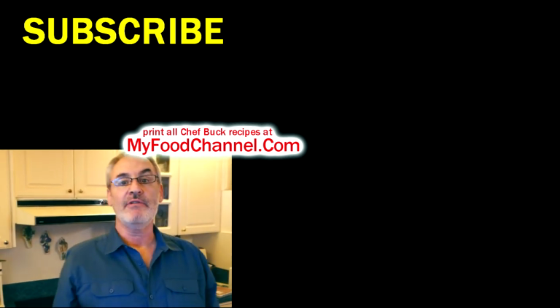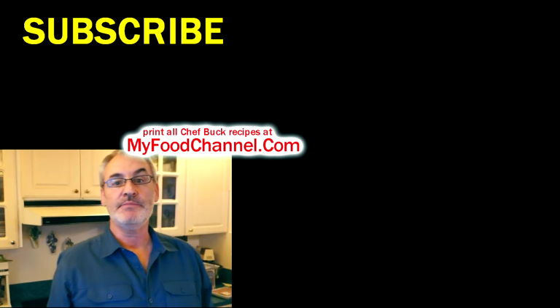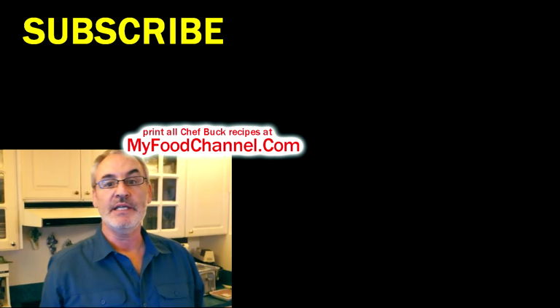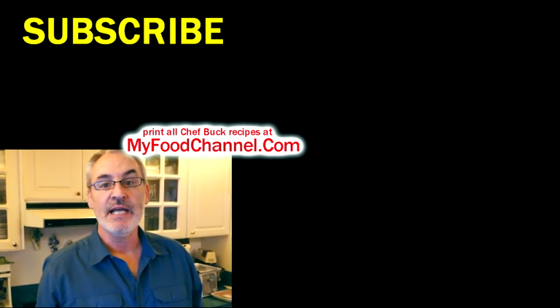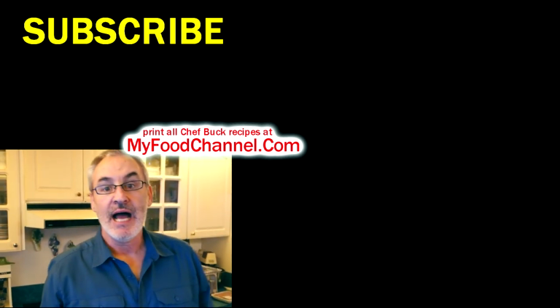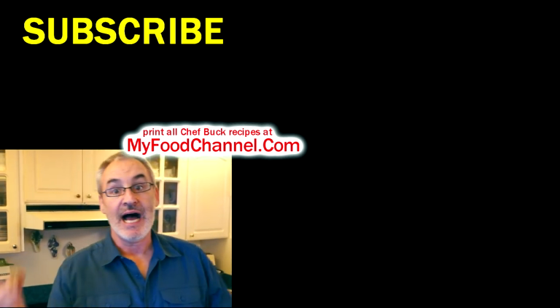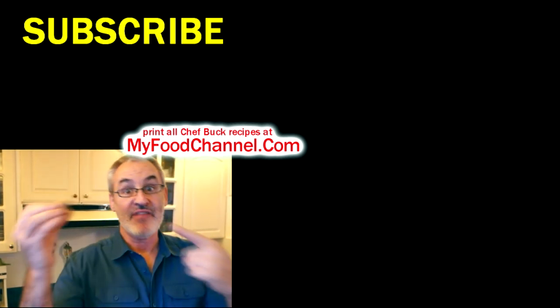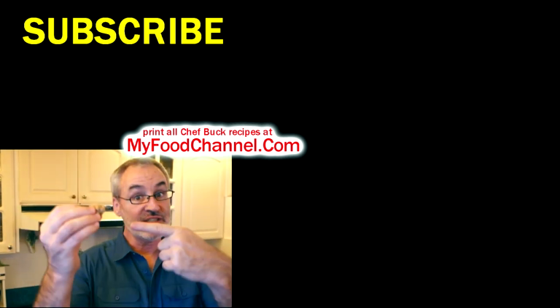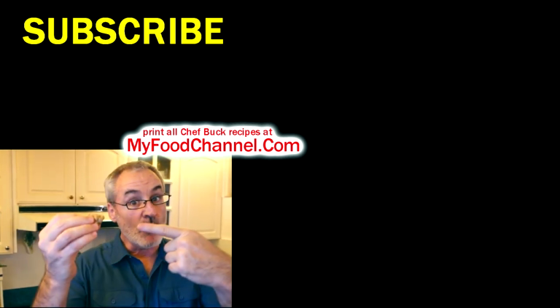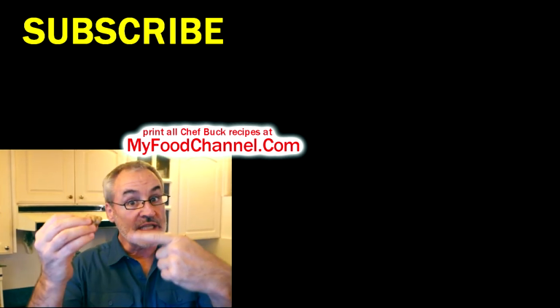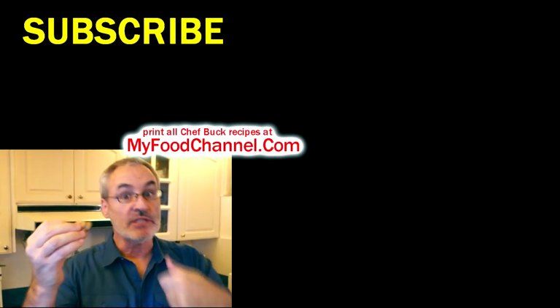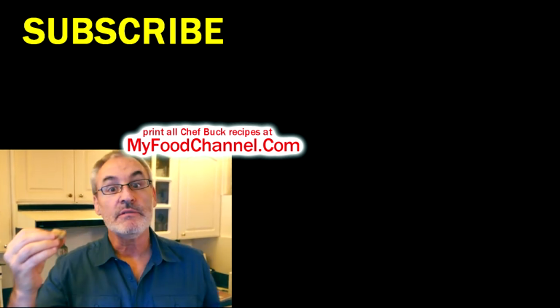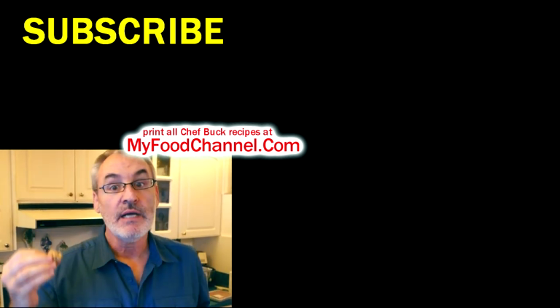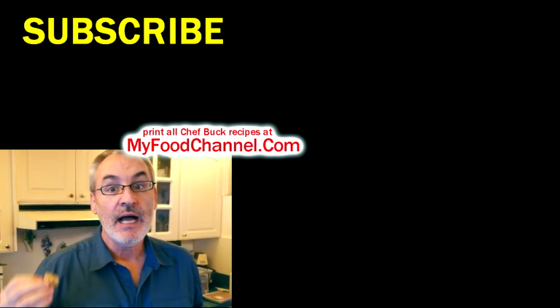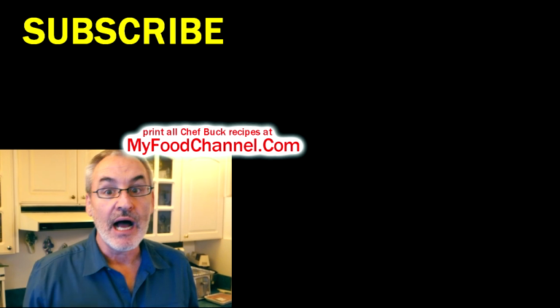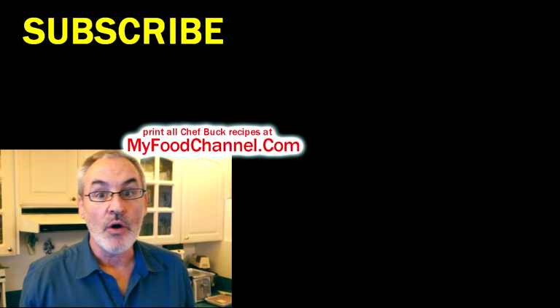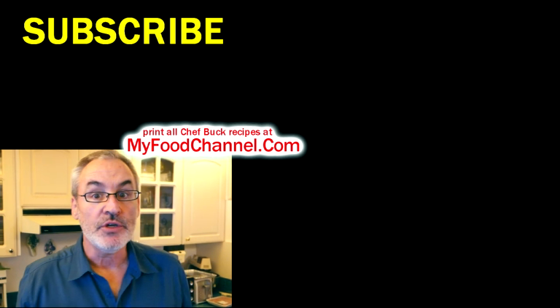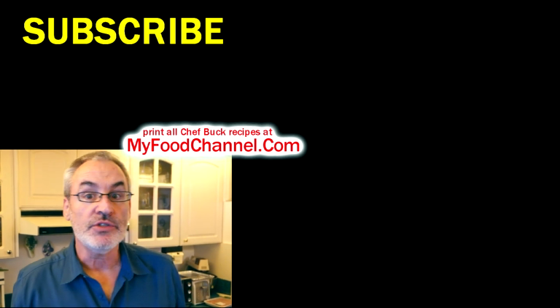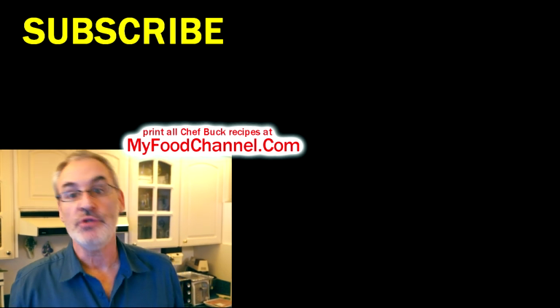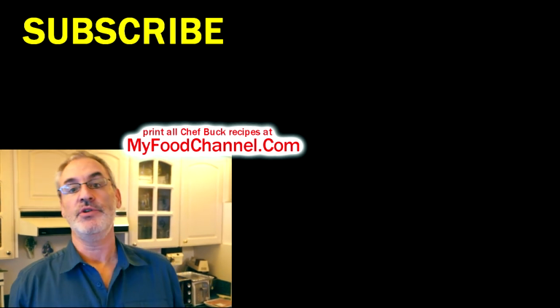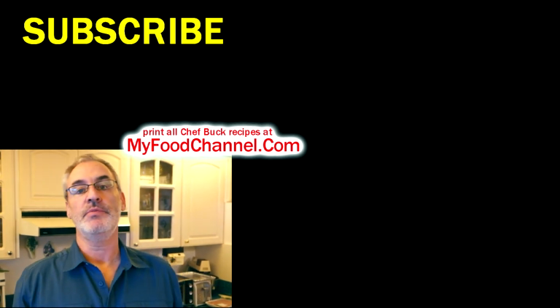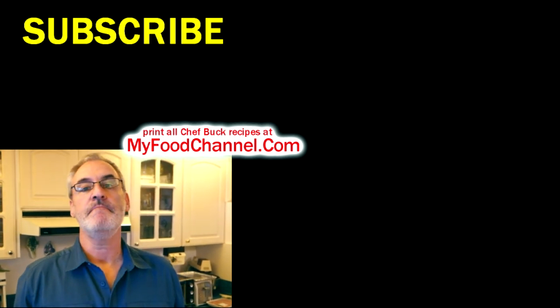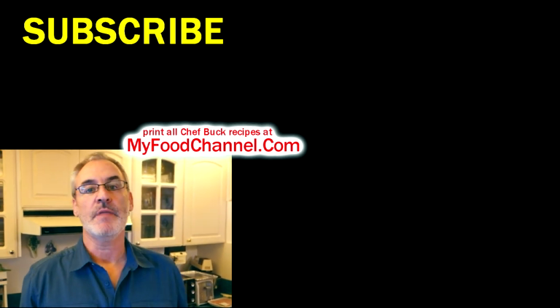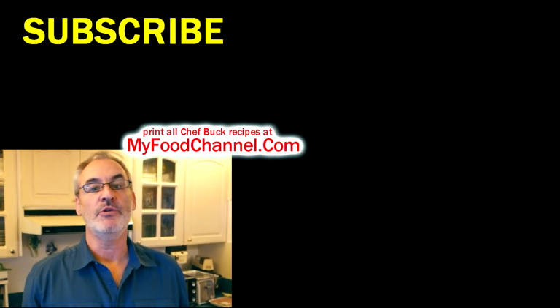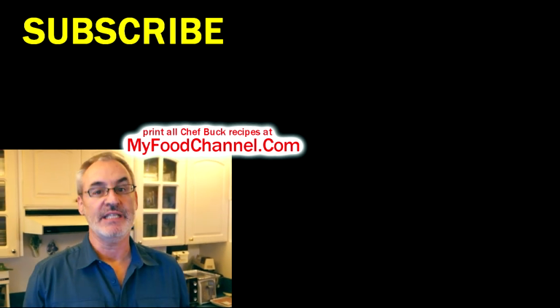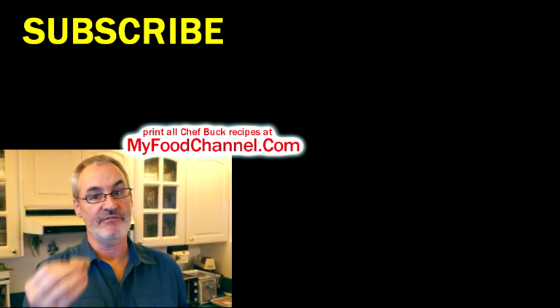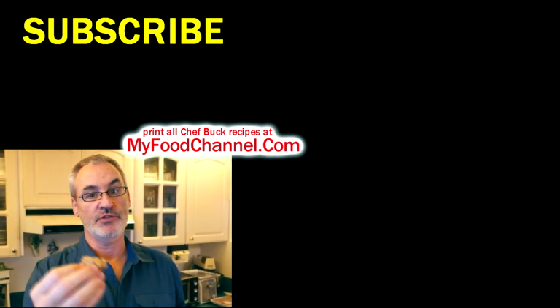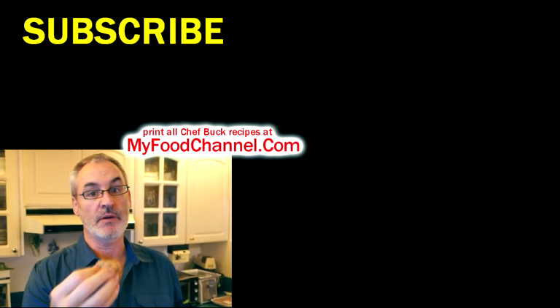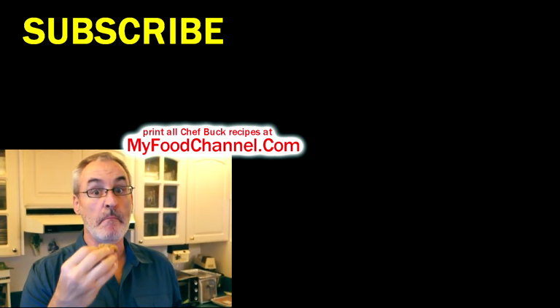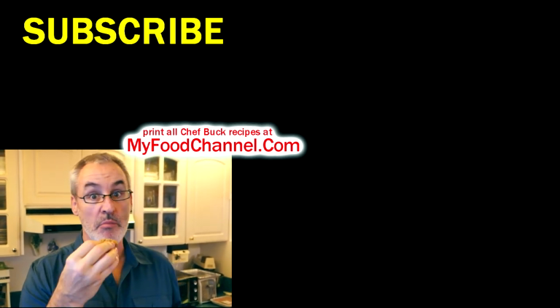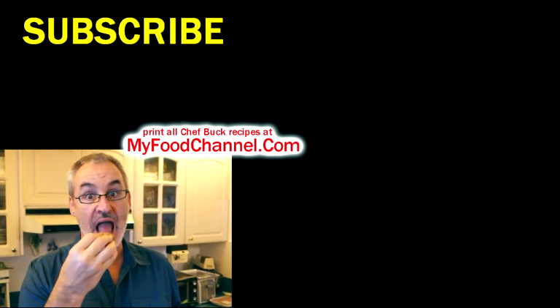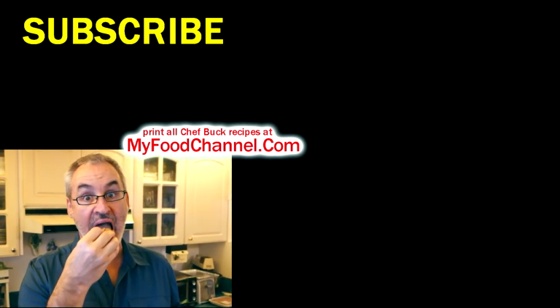Definitely give this easy cookie recipe a try. Go over to myfoodchannel.com — you can print the recipe there and check out all our recipes. Thanks for watching, I hope you're doing super duper, and we'll see you in the future — bye-bye!